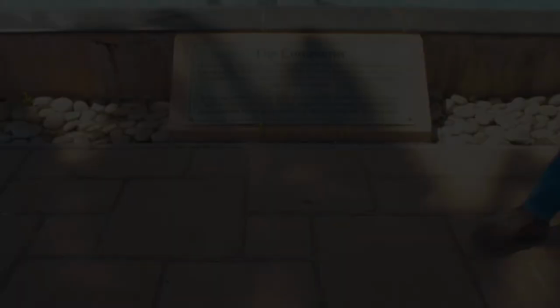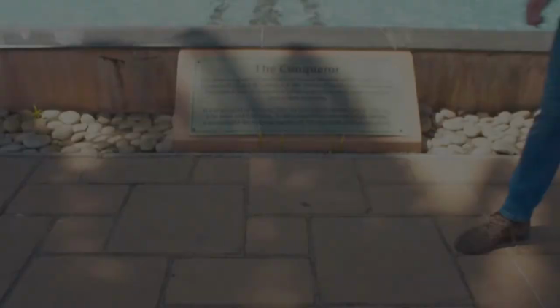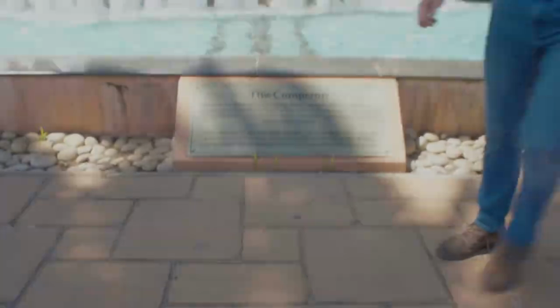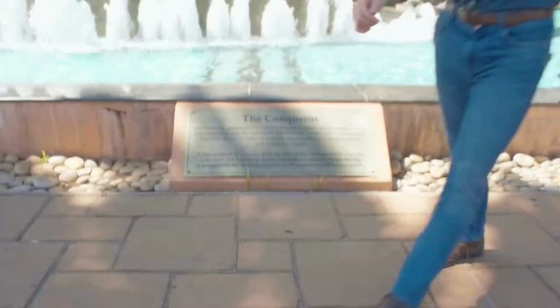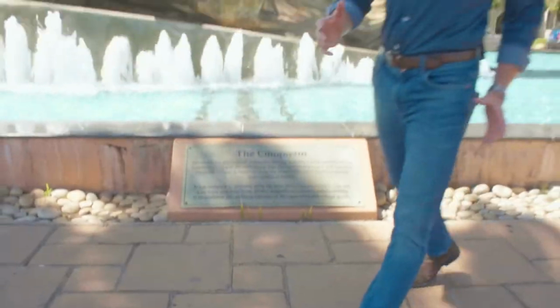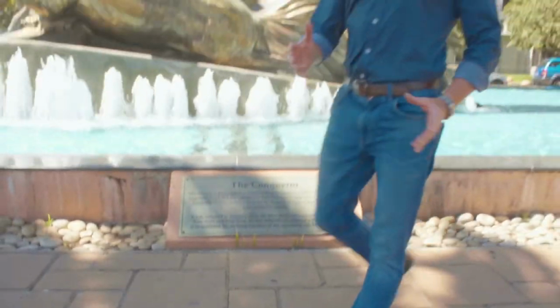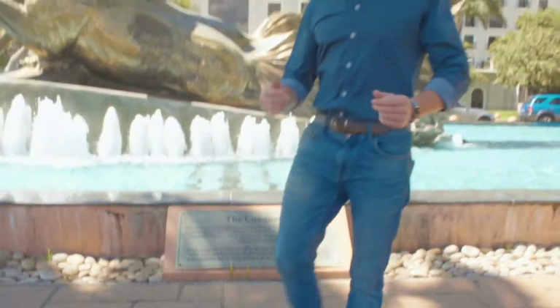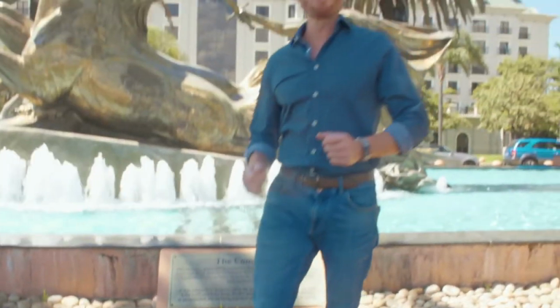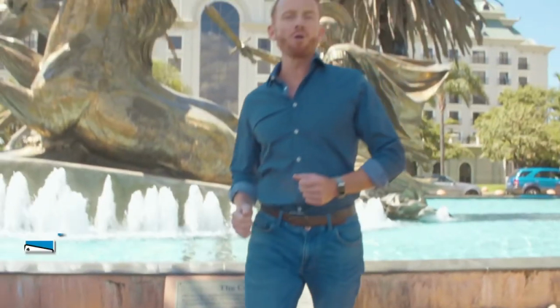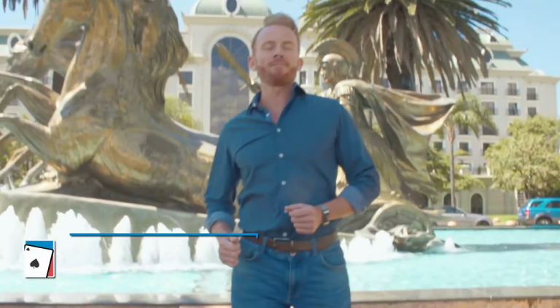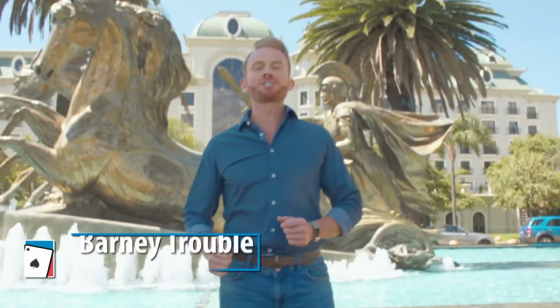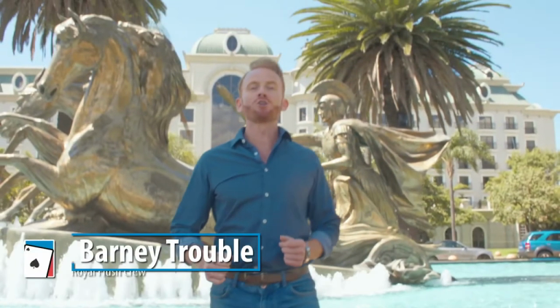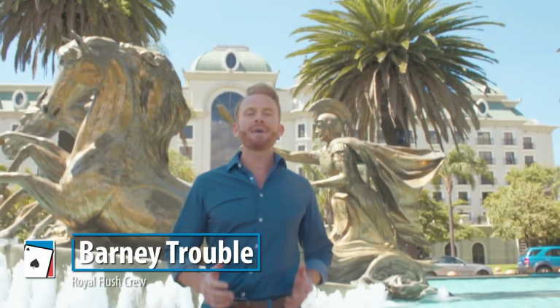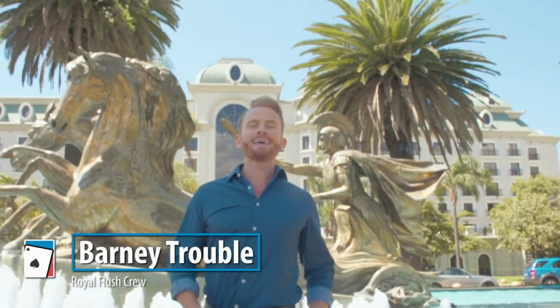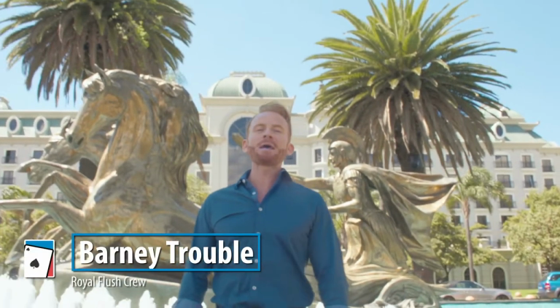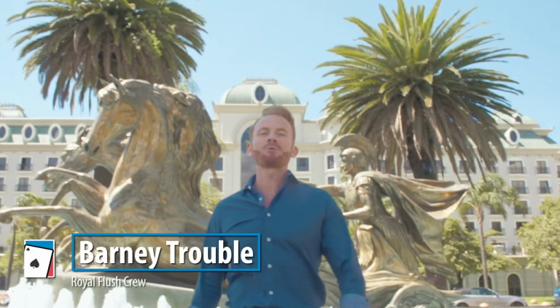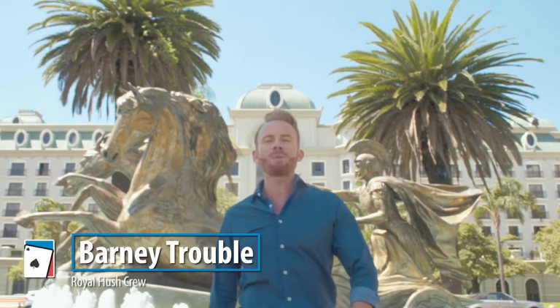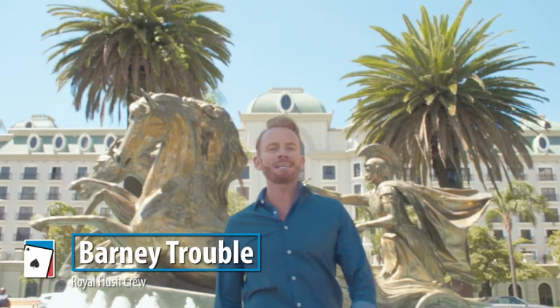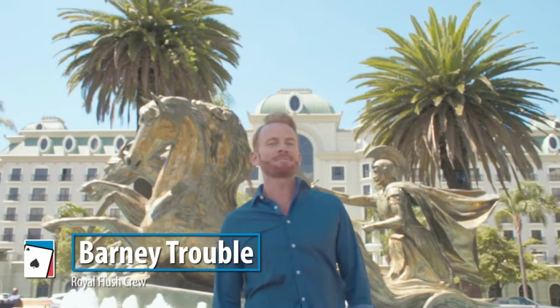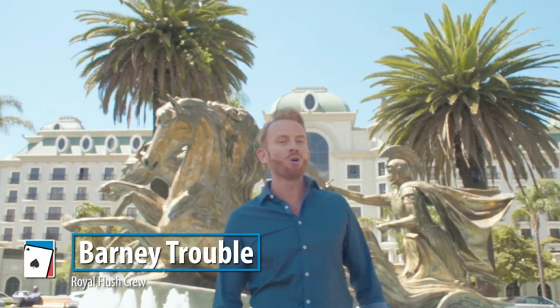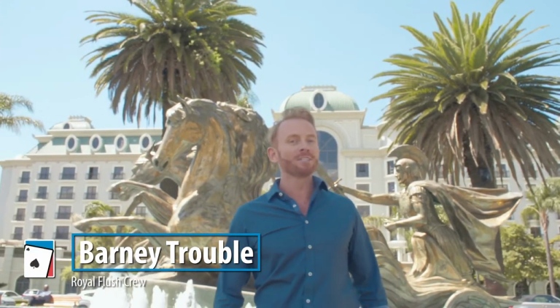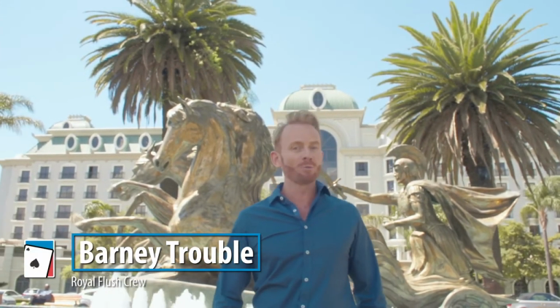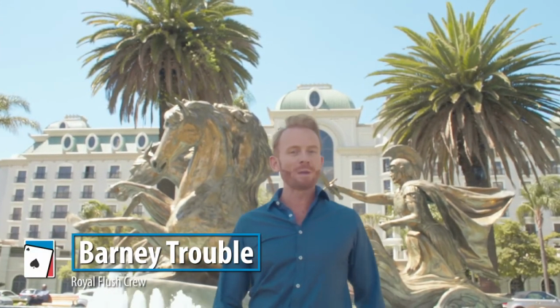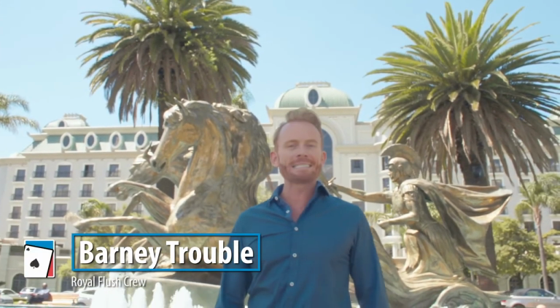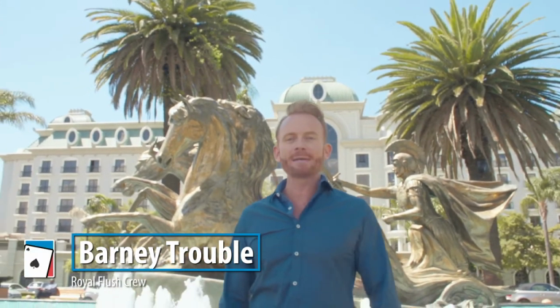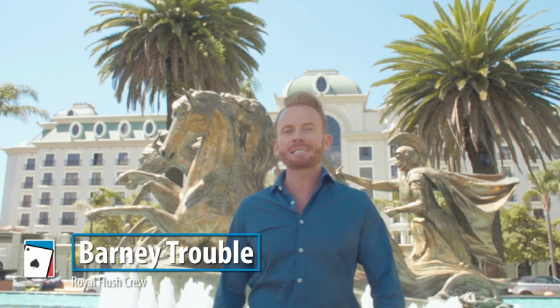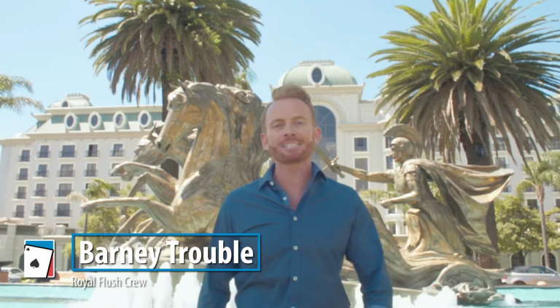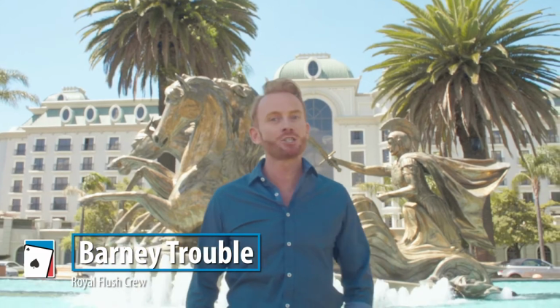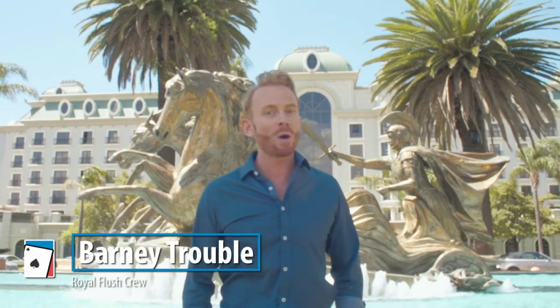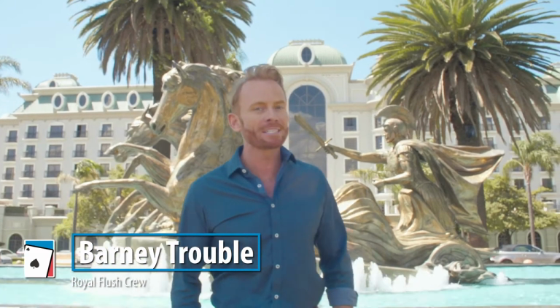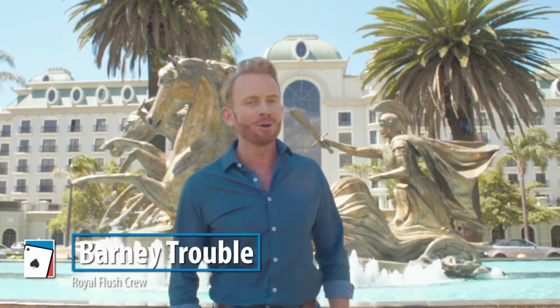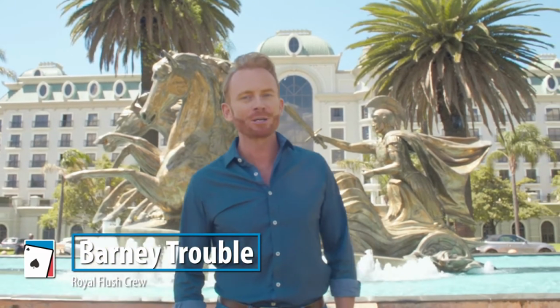Hi, I'm Barney Trouble with the Royal Flush Crew here at the Emperor's Palace for WPT Deepstack's Johannesburg.